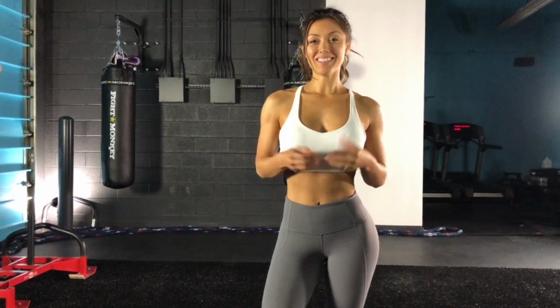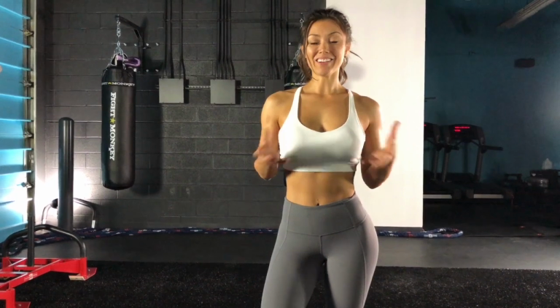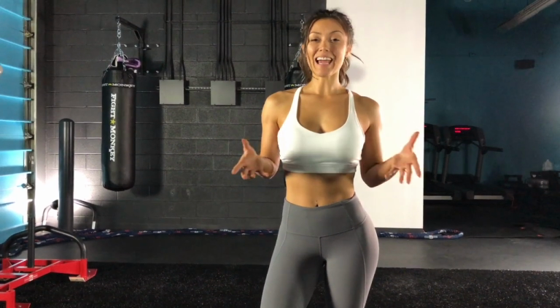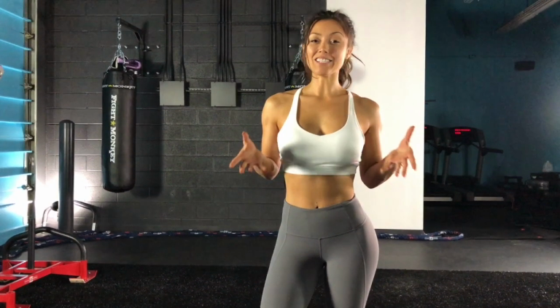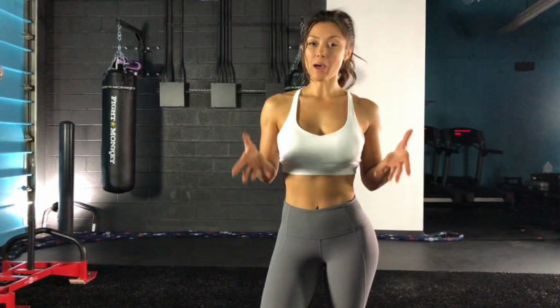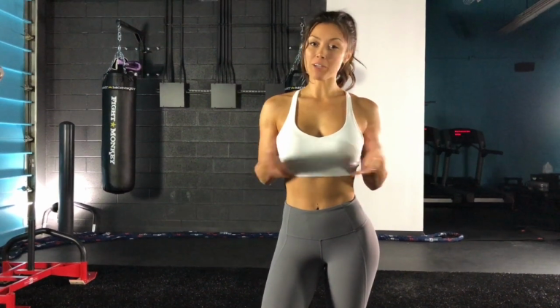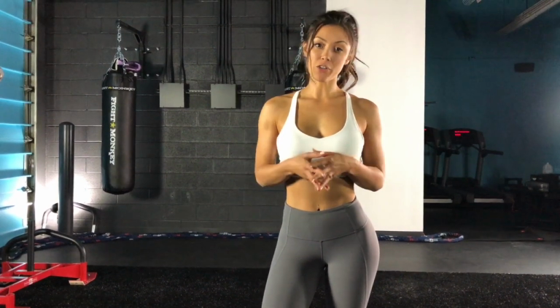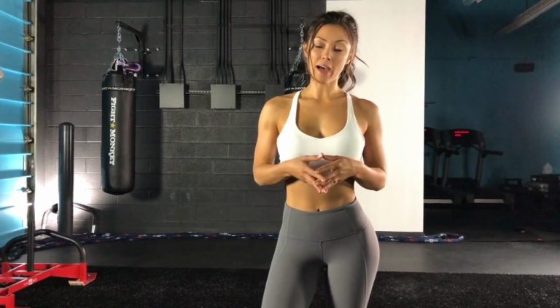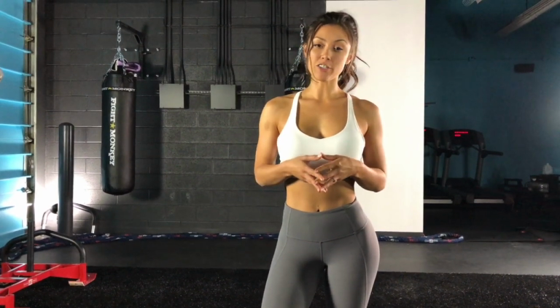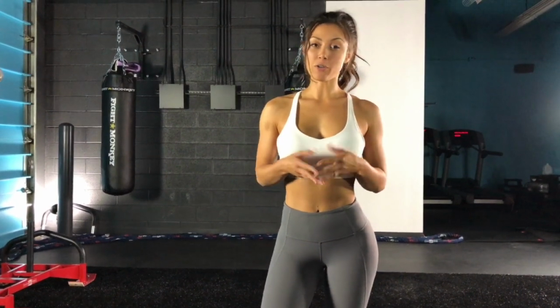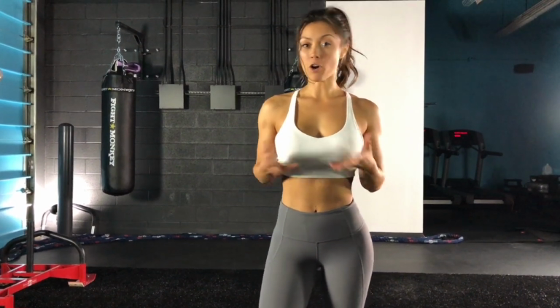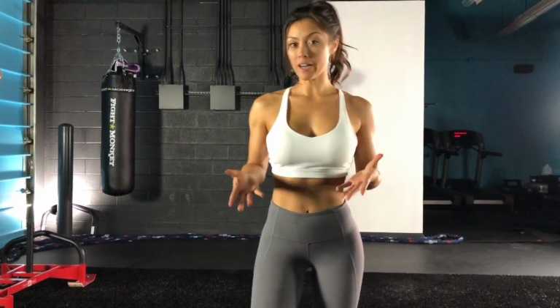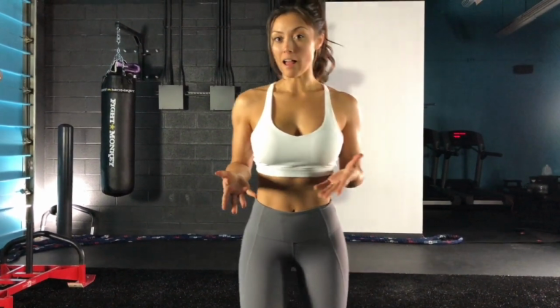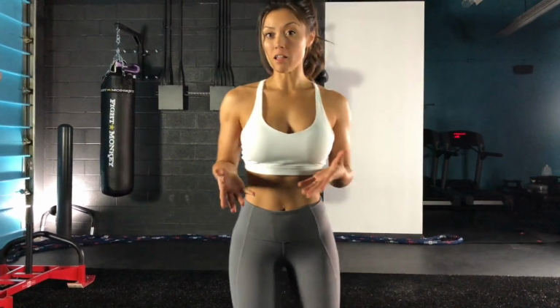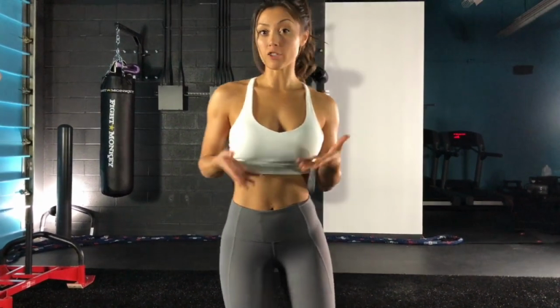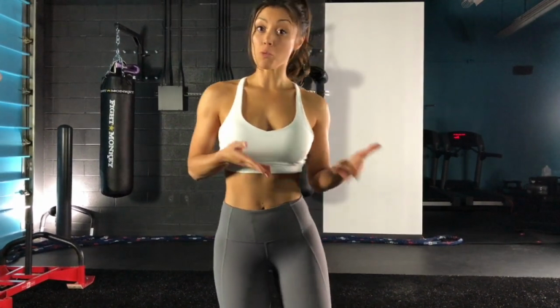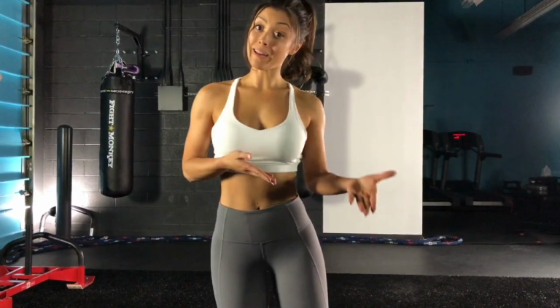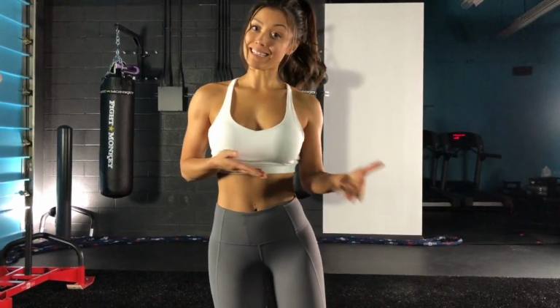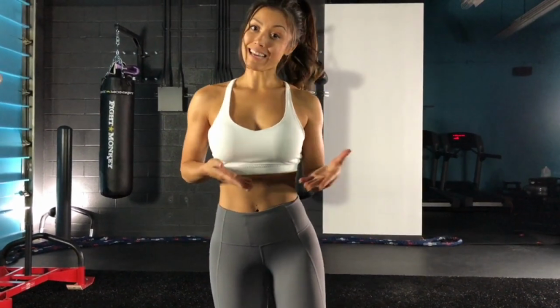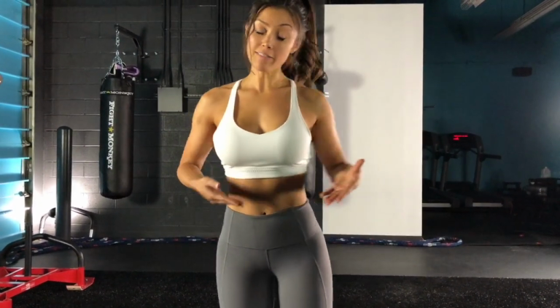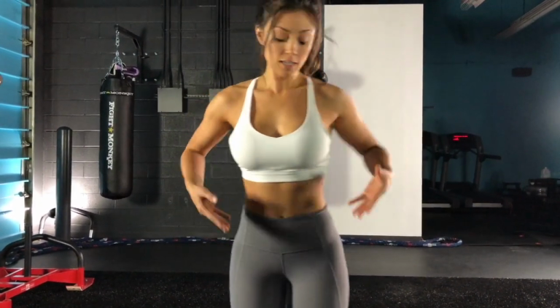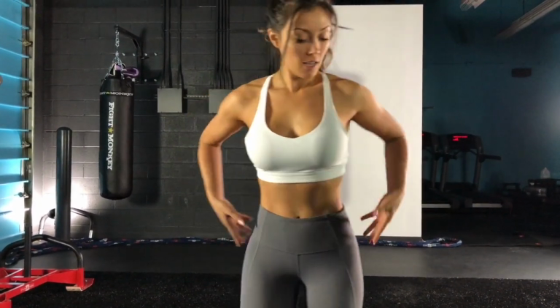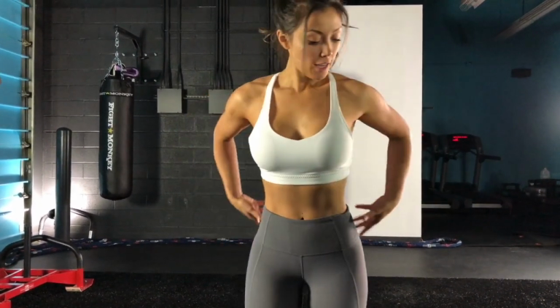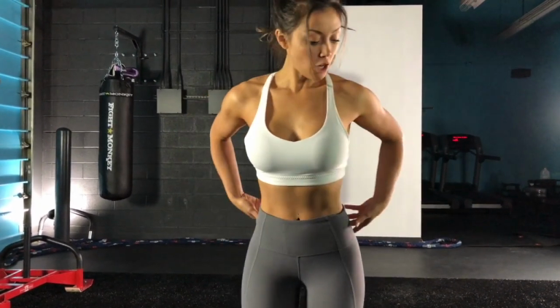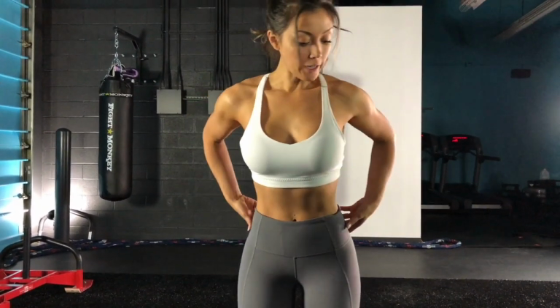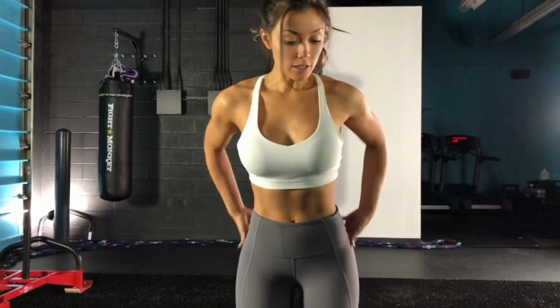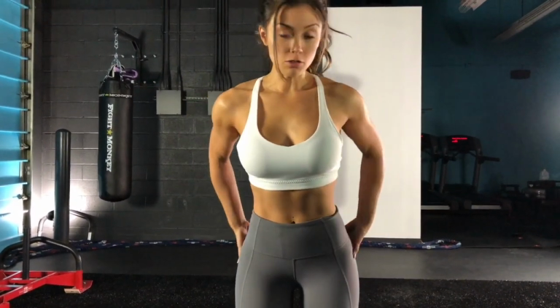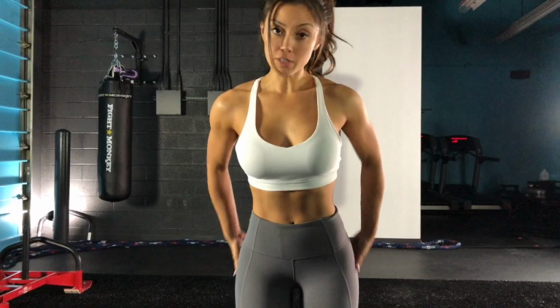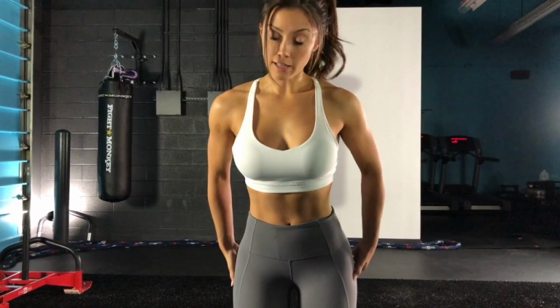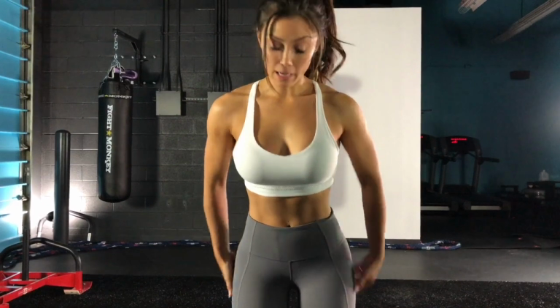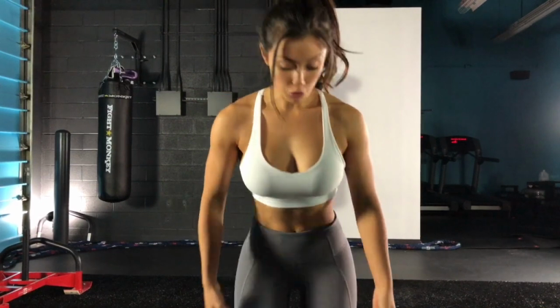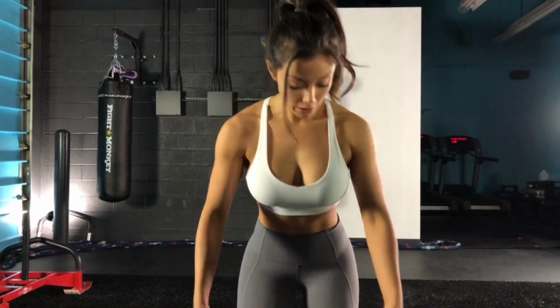I'm going to show you how to do an RDL — a Romanian deadlift. It targets the glutes and the hamstrings.